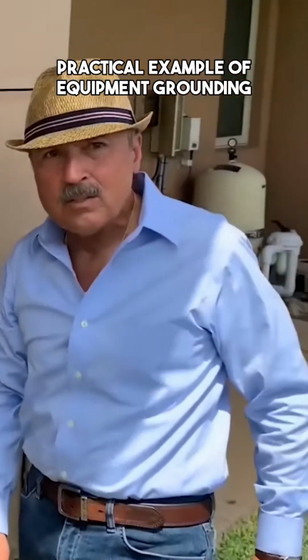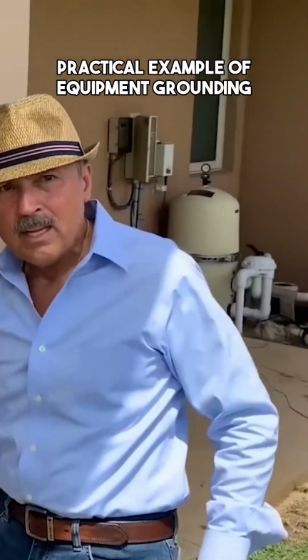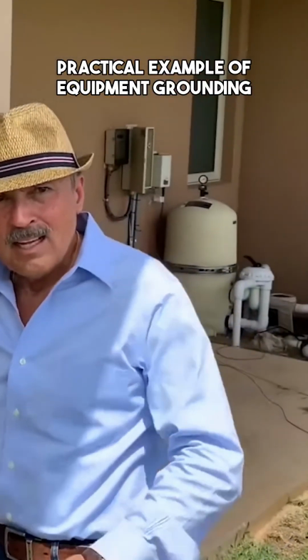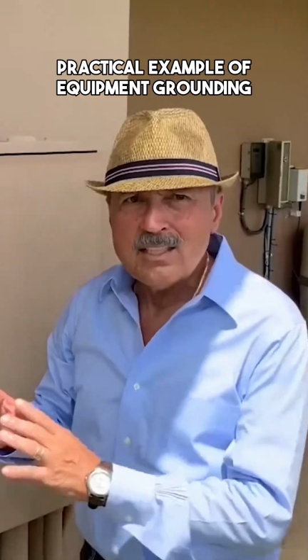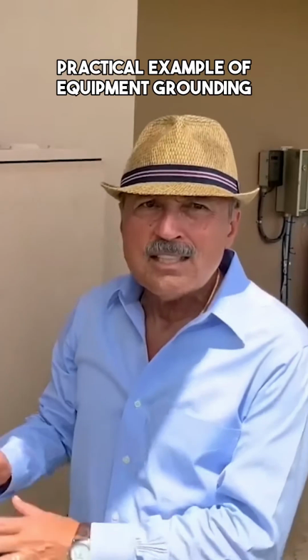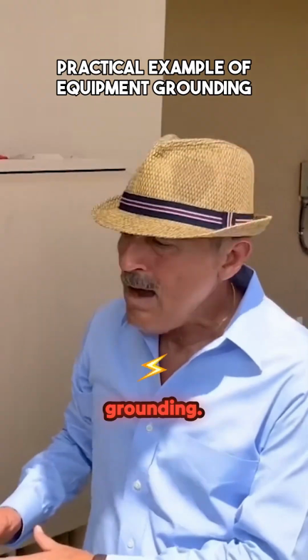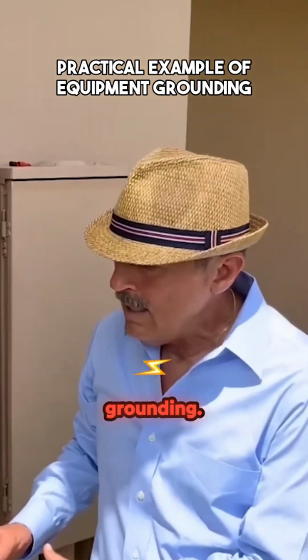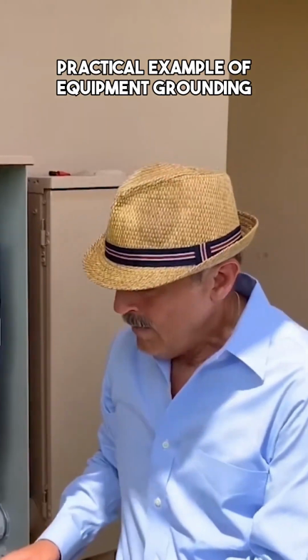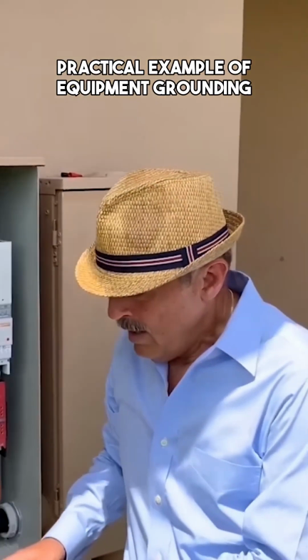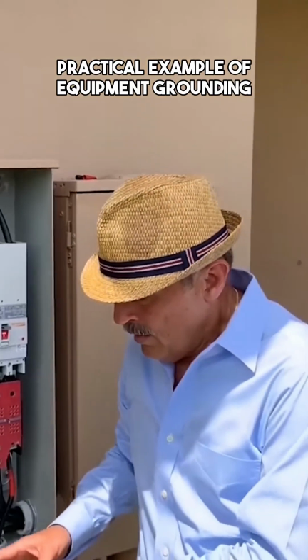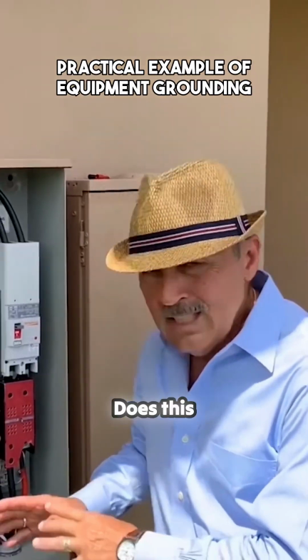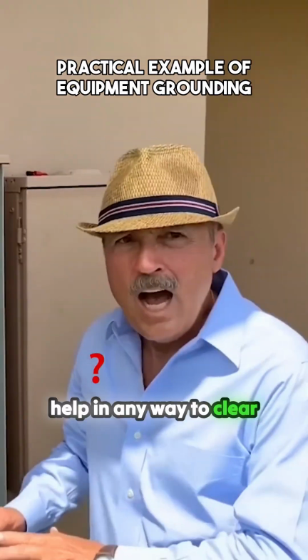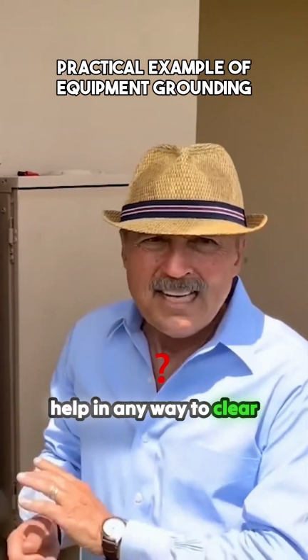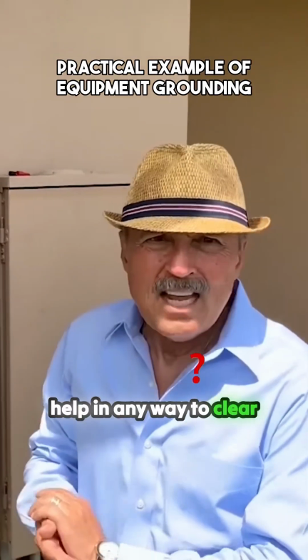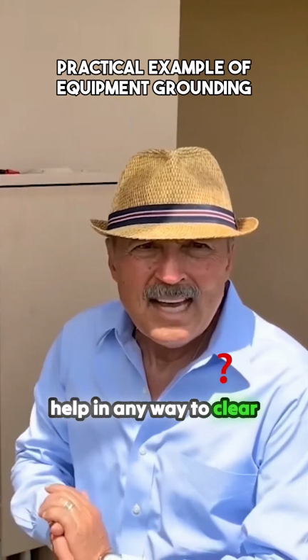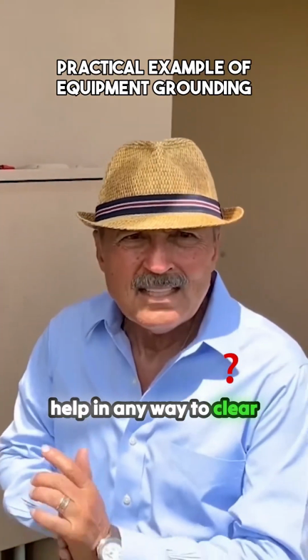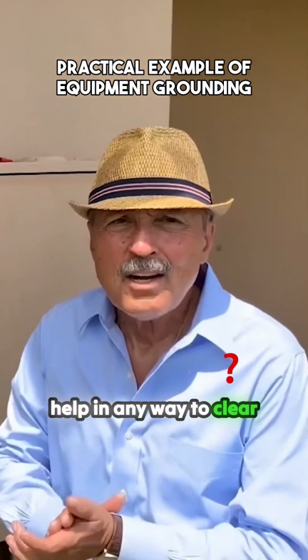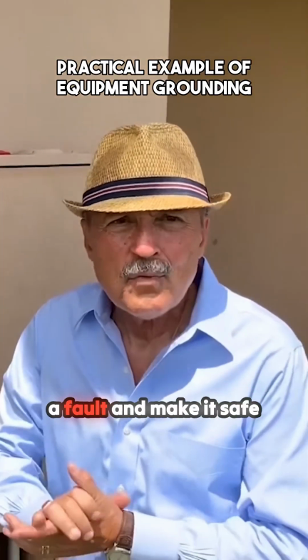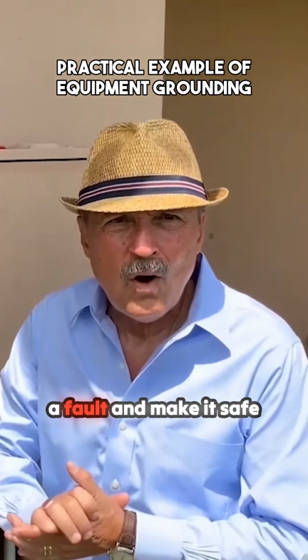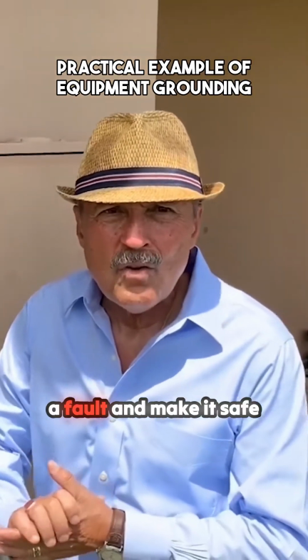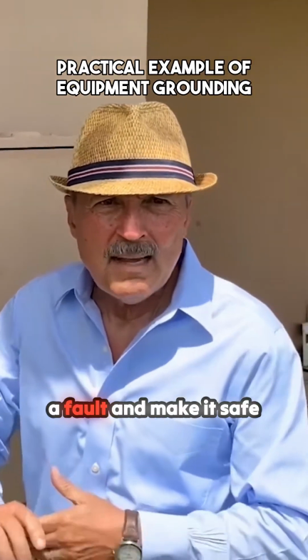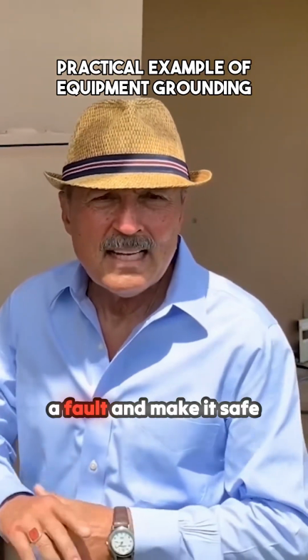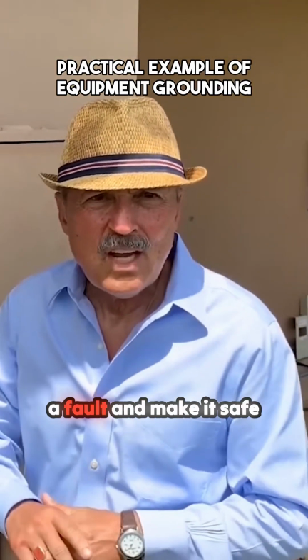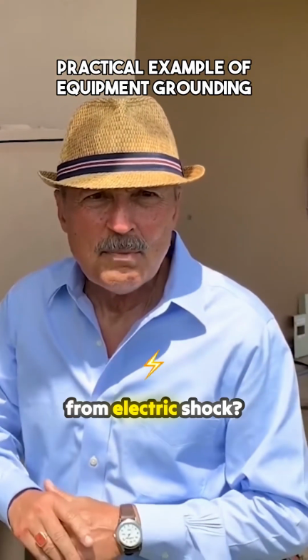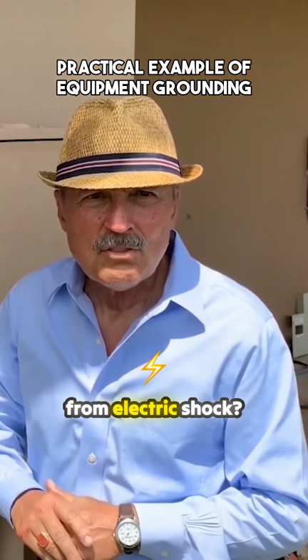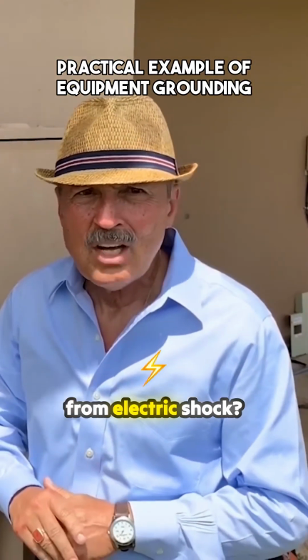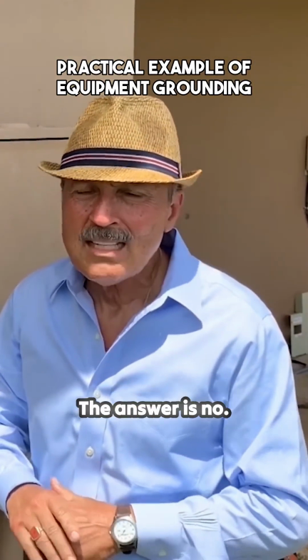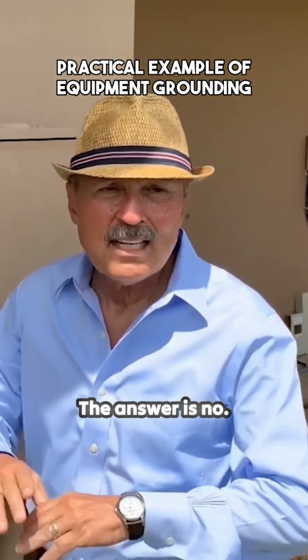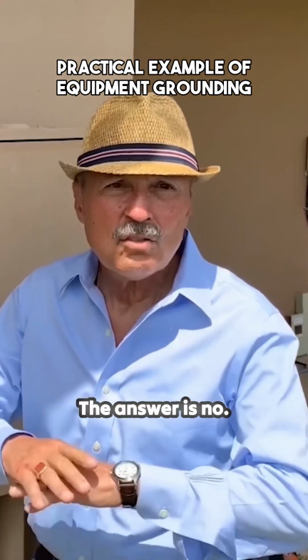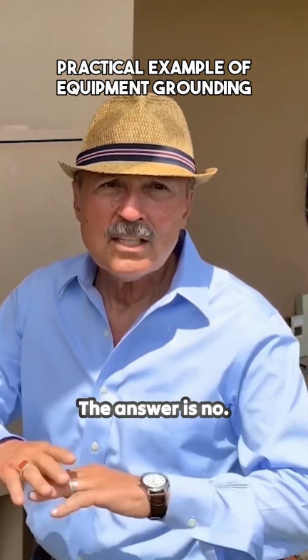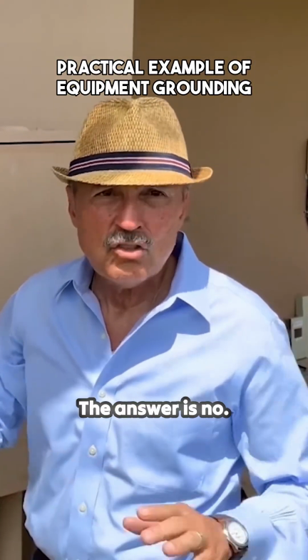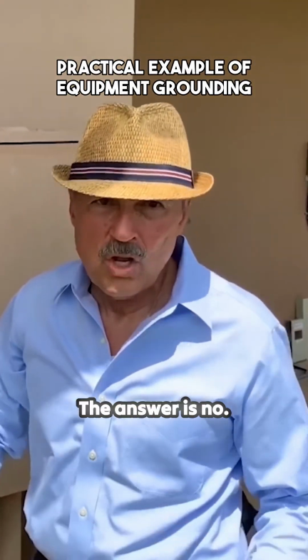This is grounding. Does this help in any way to clear a fault and make it safe from electric shock? The answer is no.